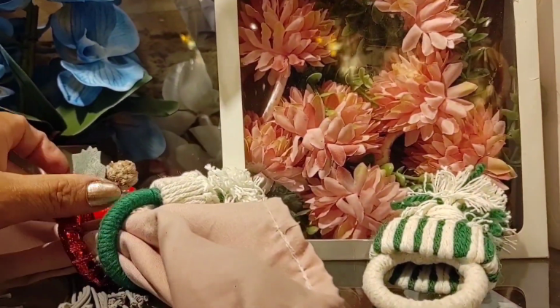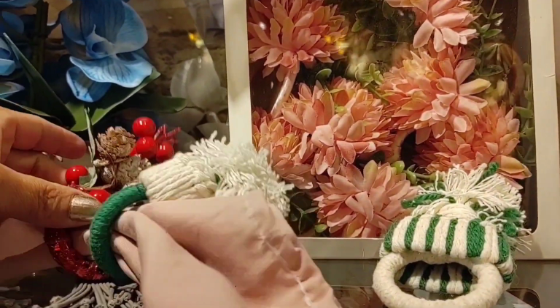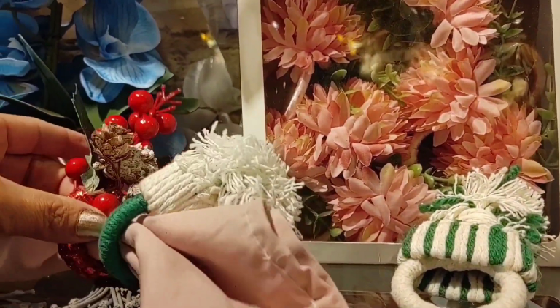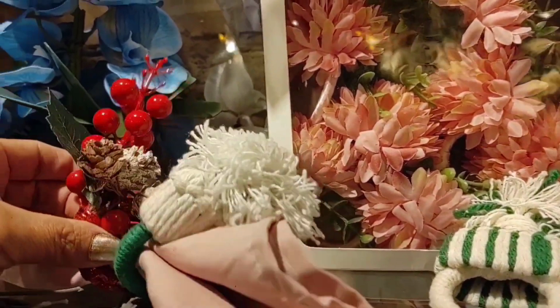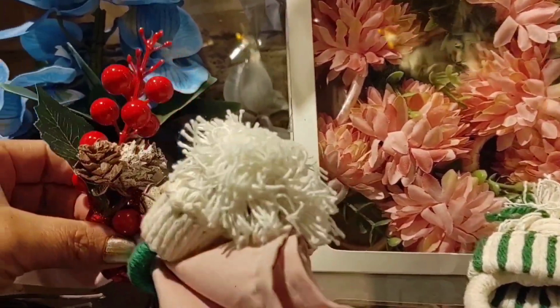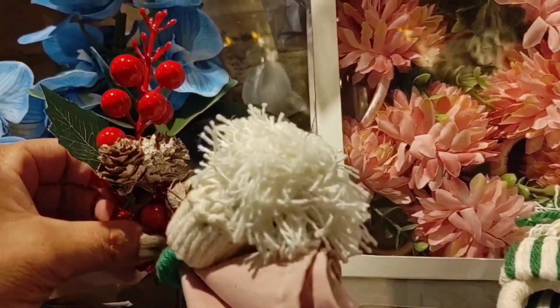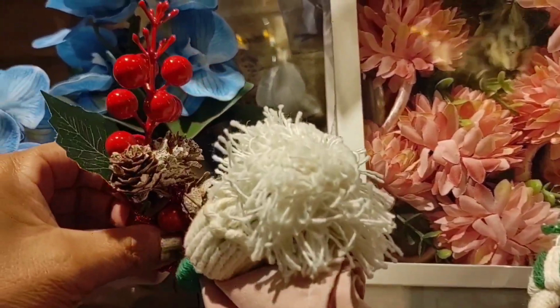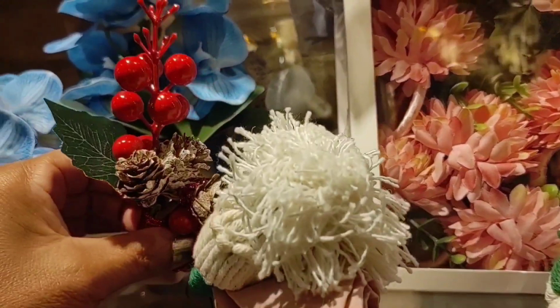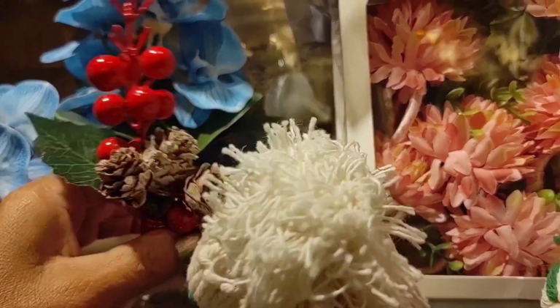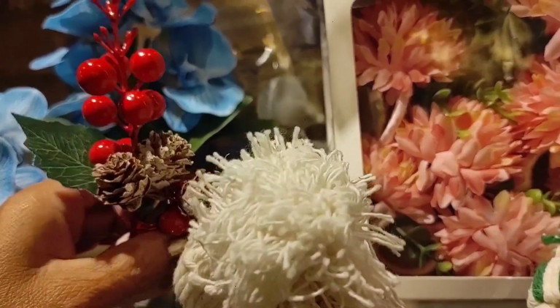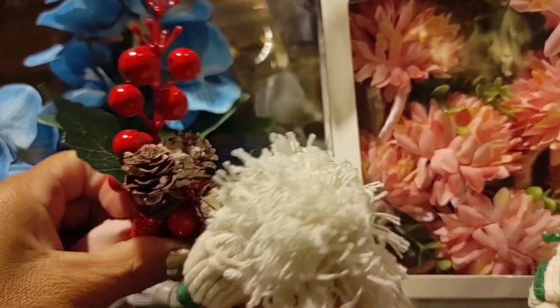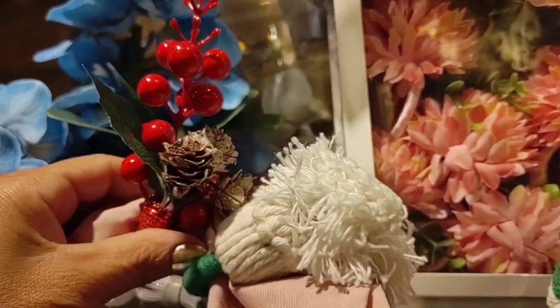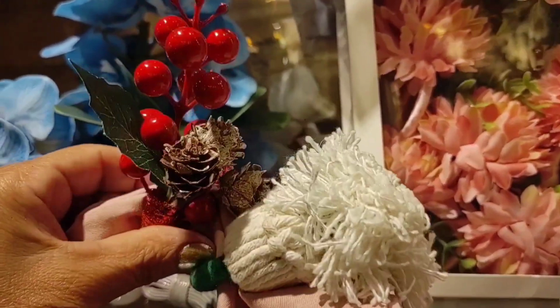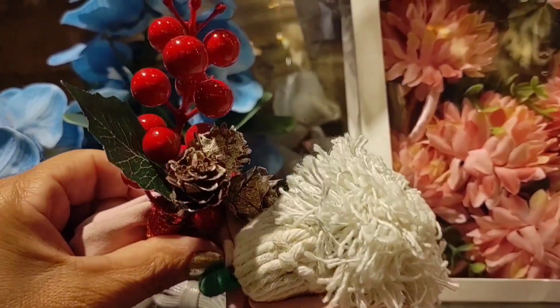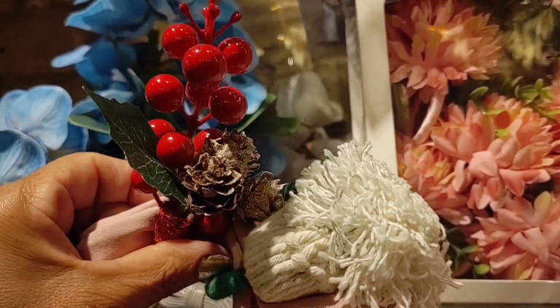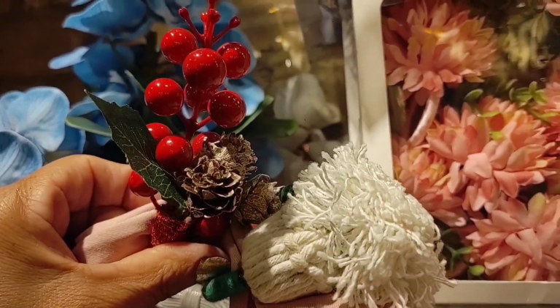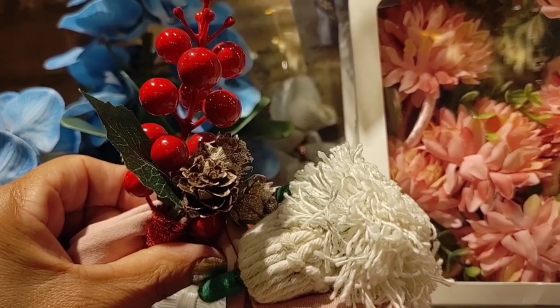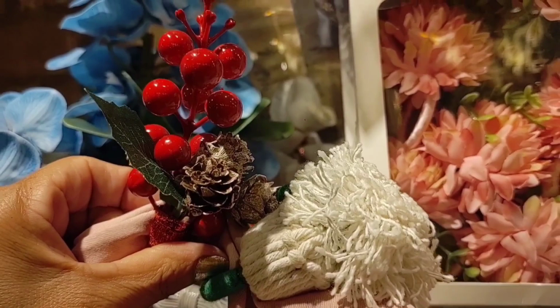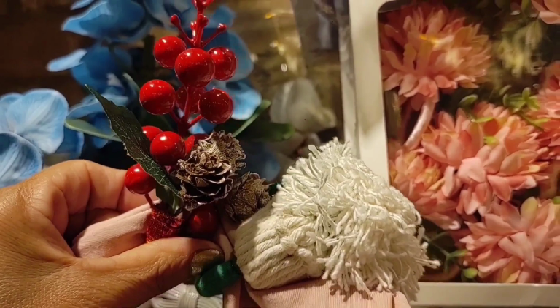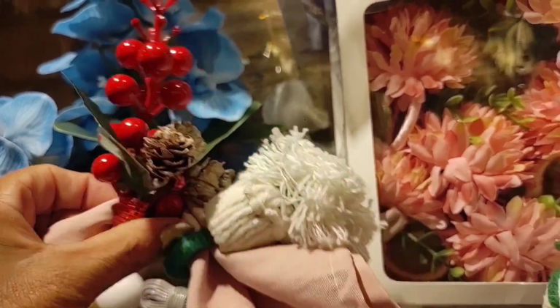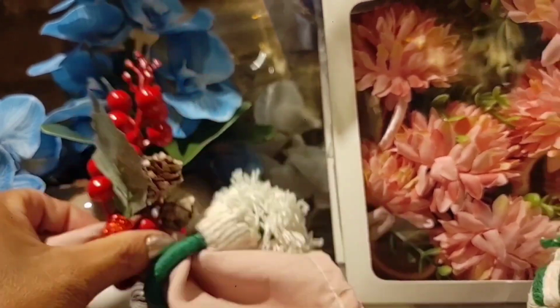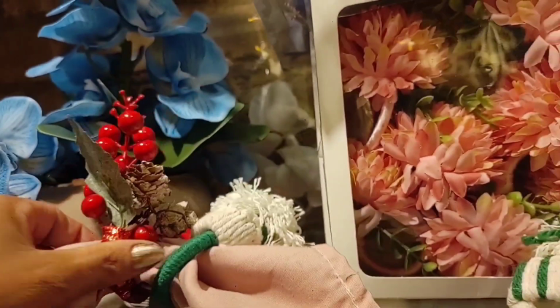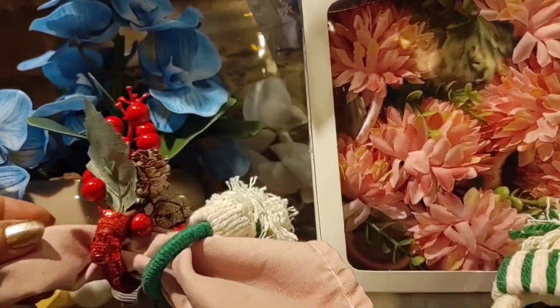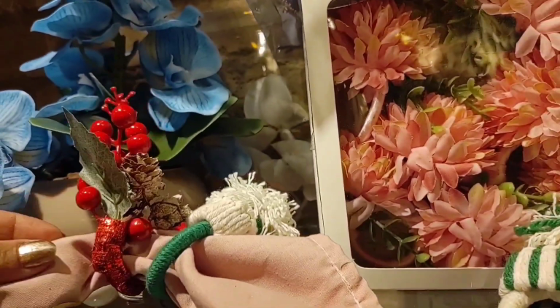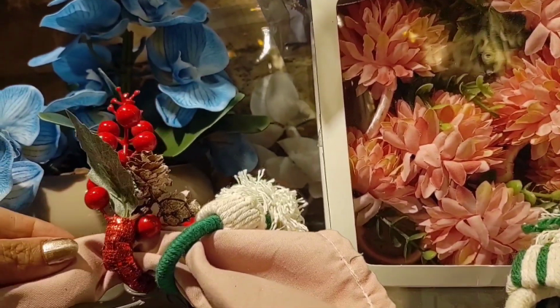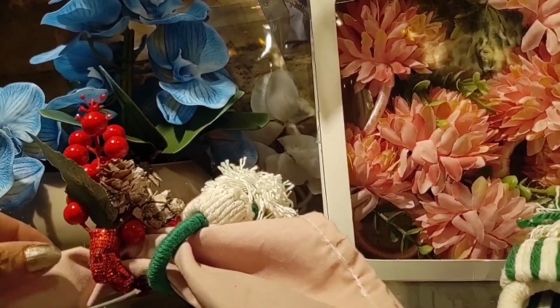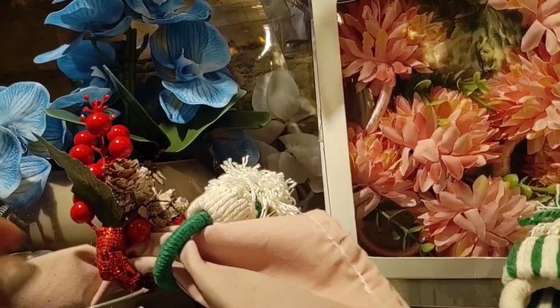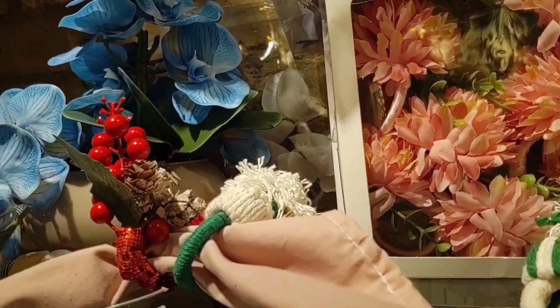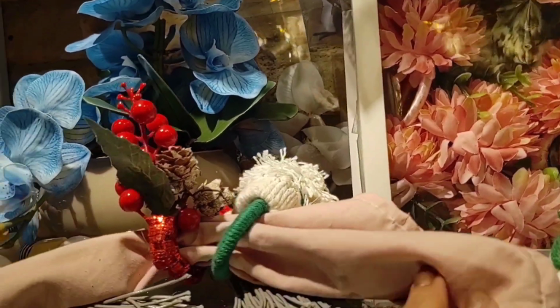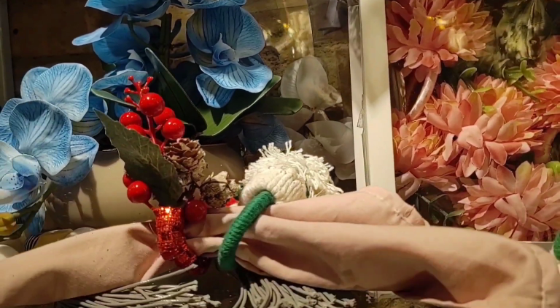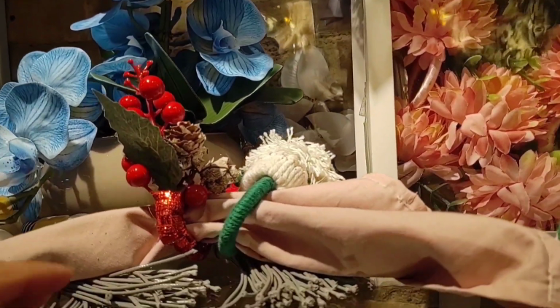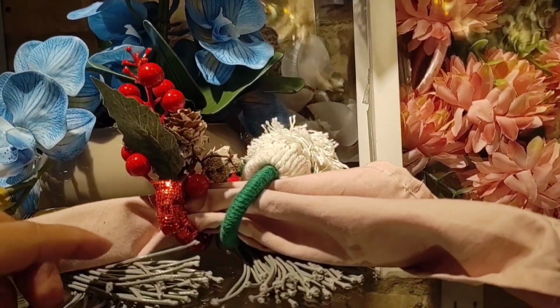Look here, there are other models — this one with little fruits is also very beautiful, and there are flower designs too.